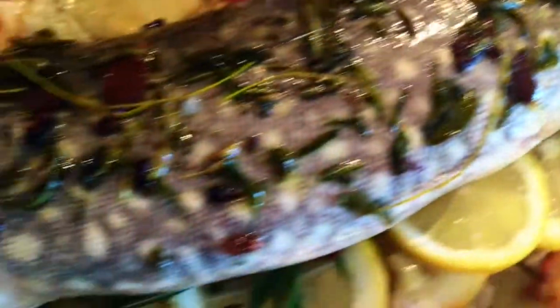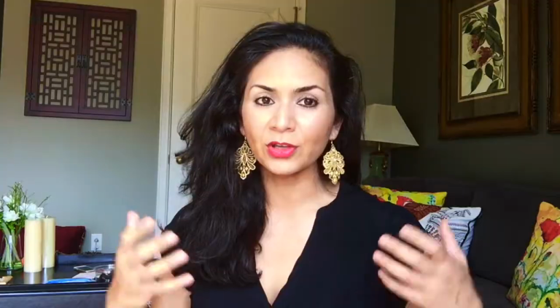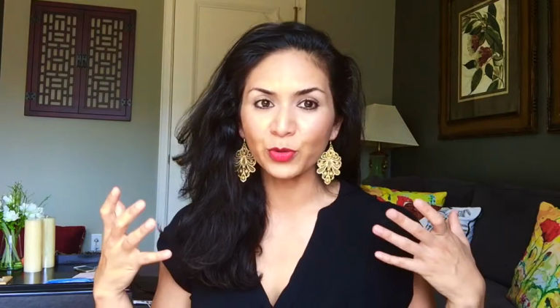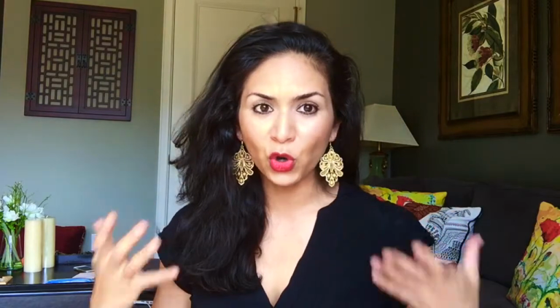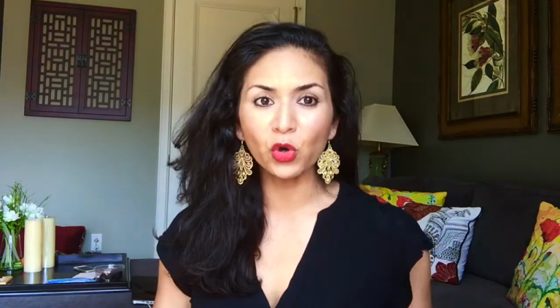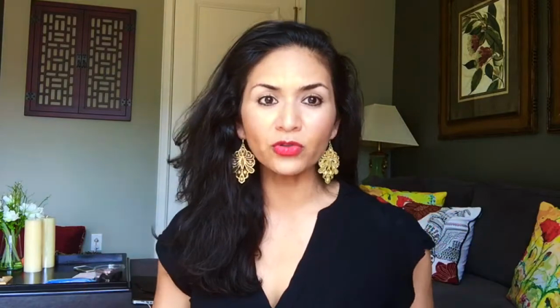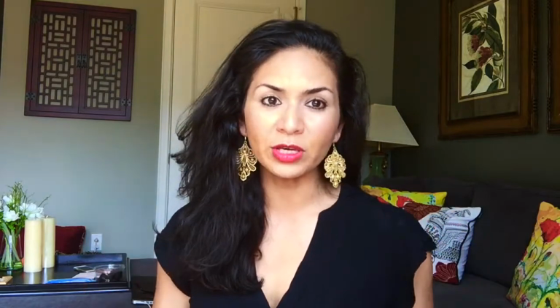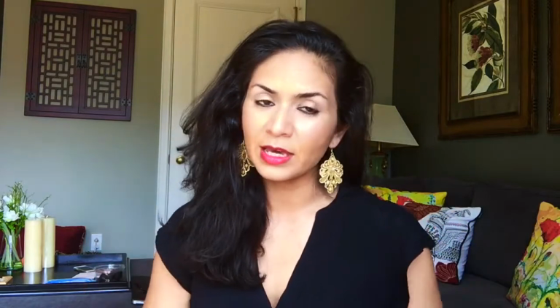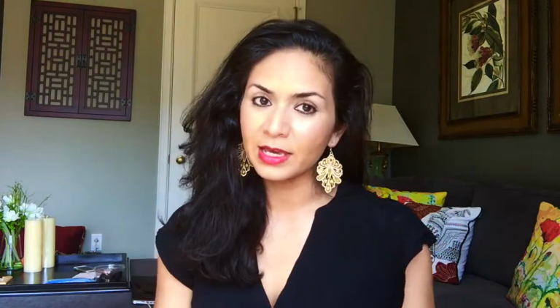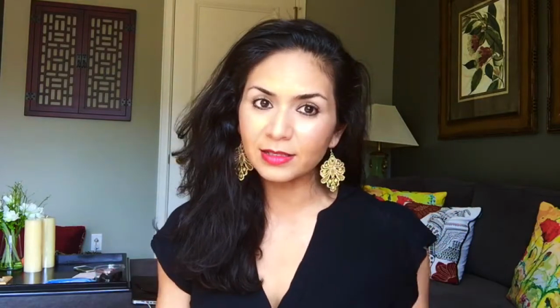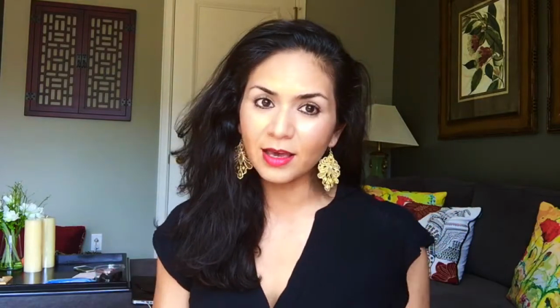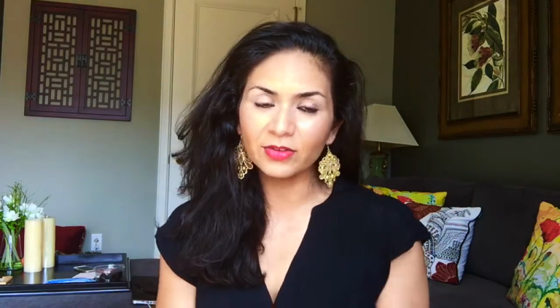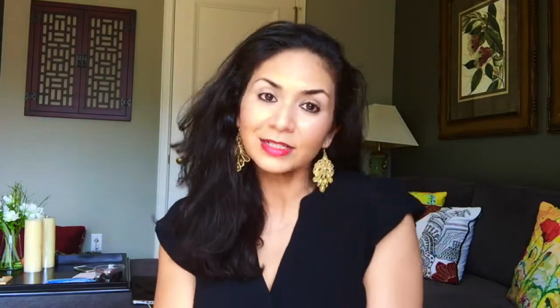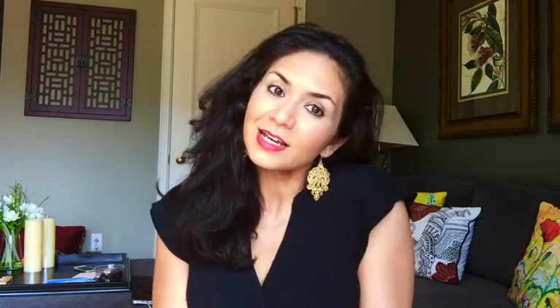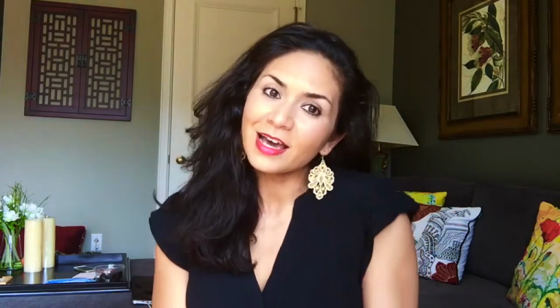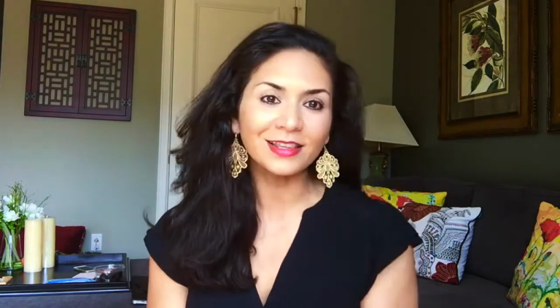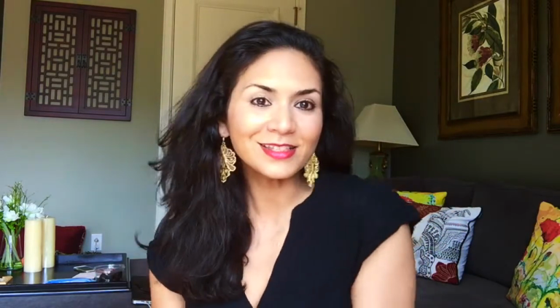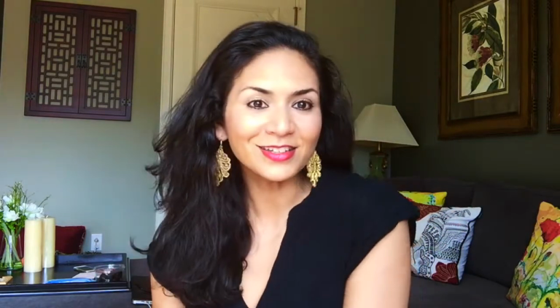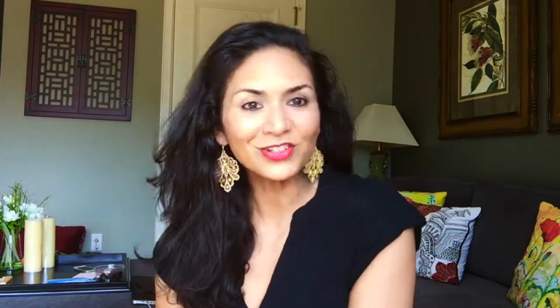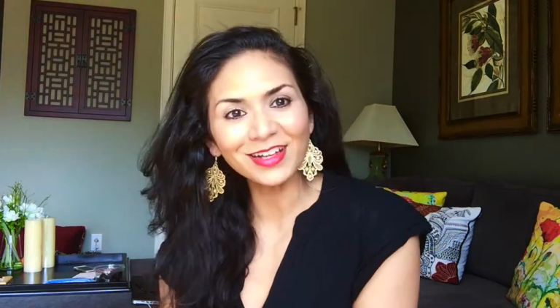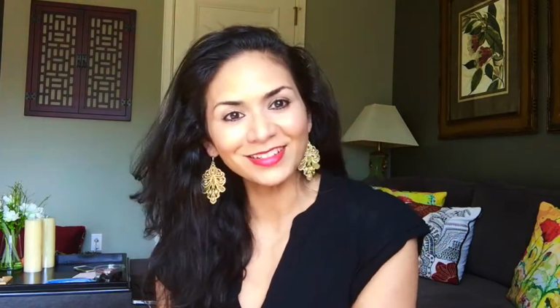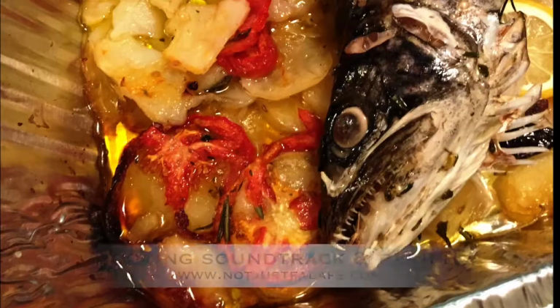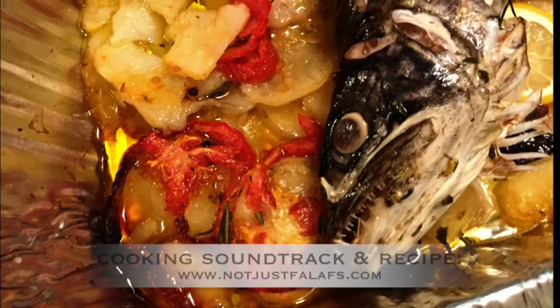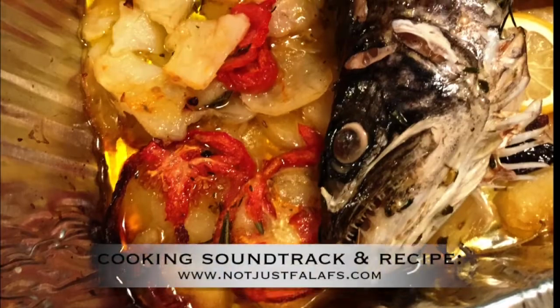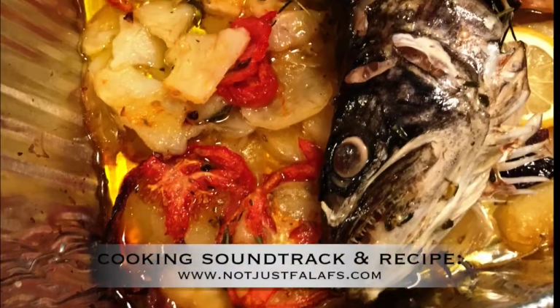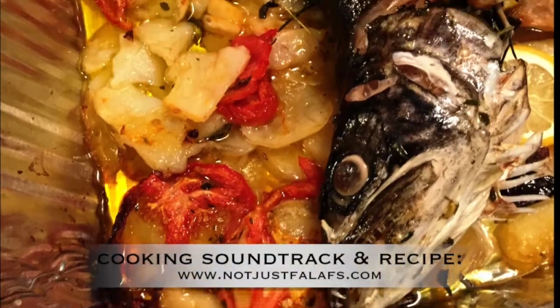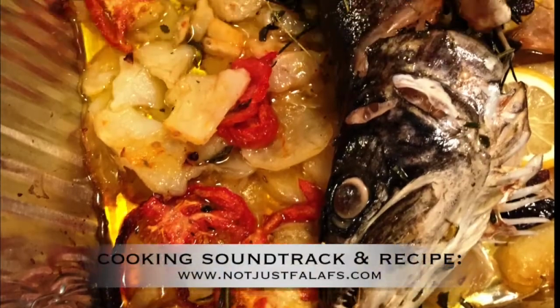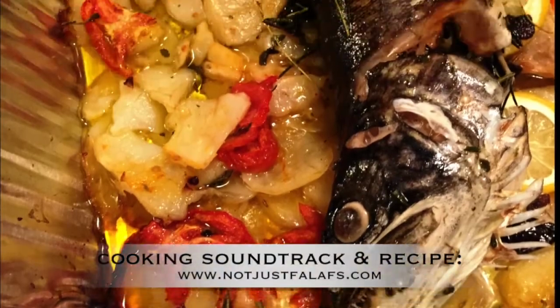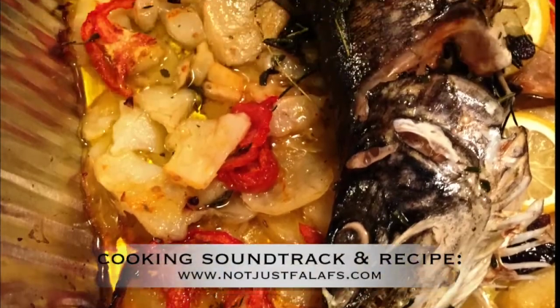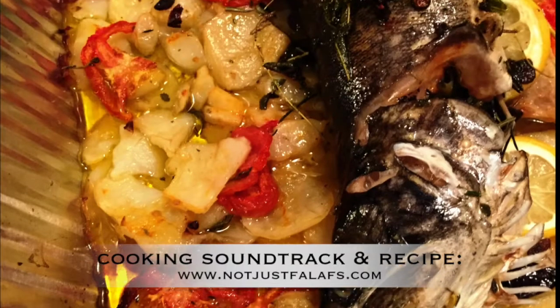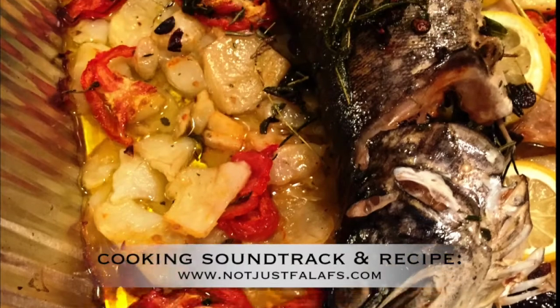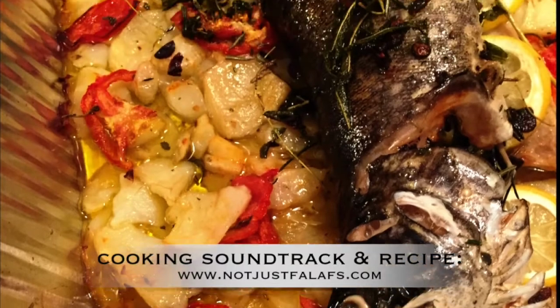And then you put the whole thing into the oven and that's it, you're done. Bye.